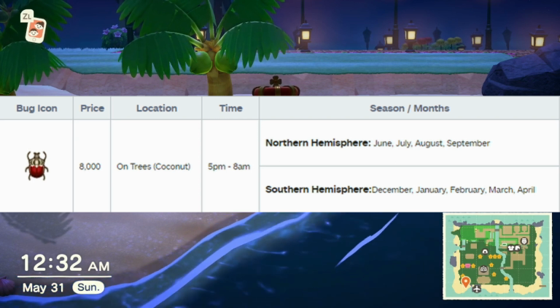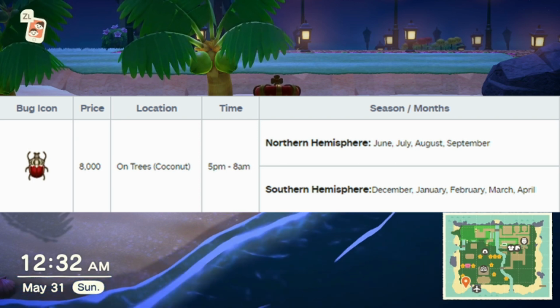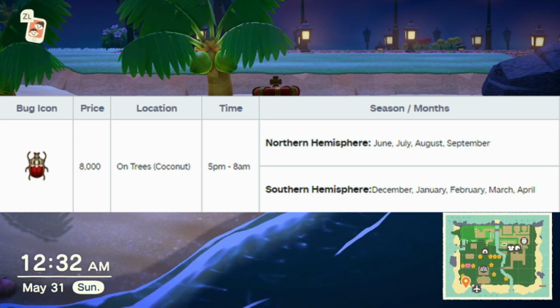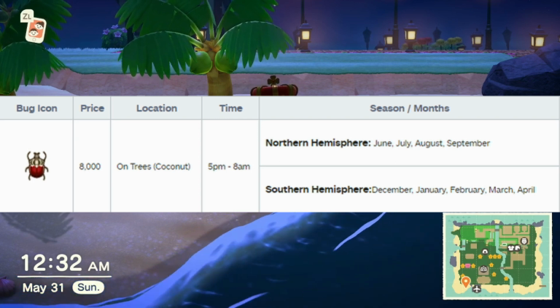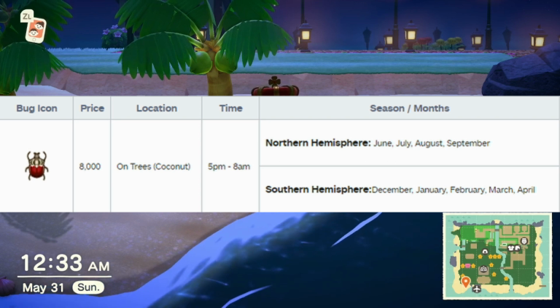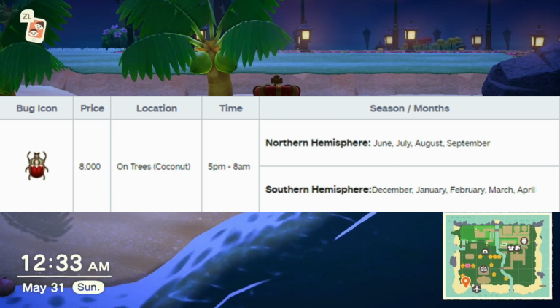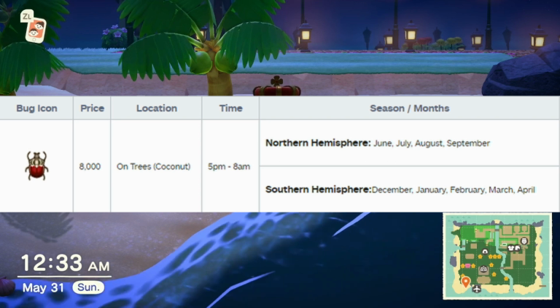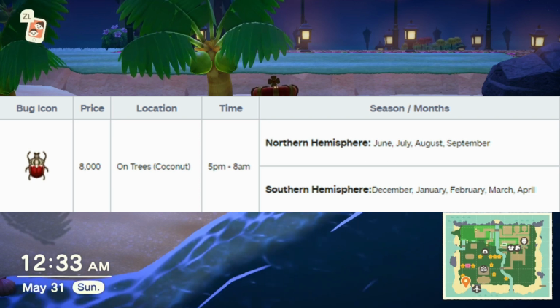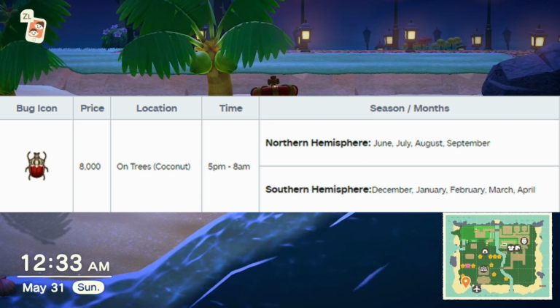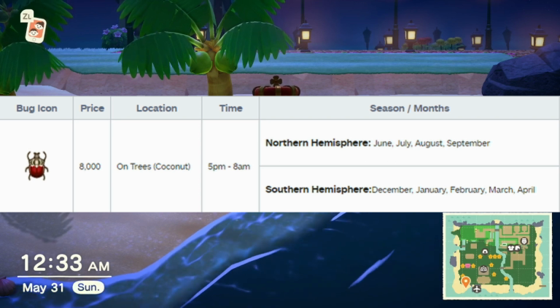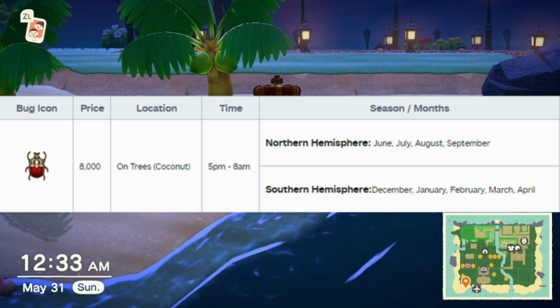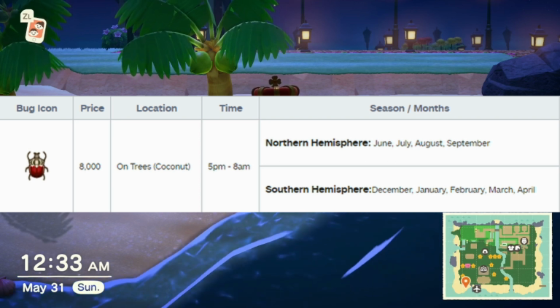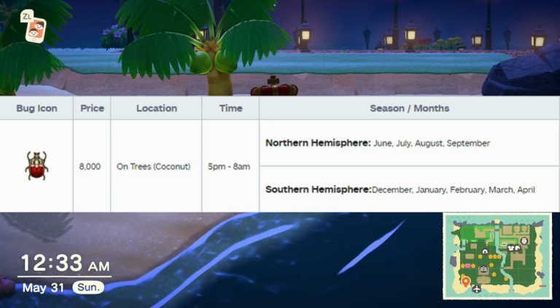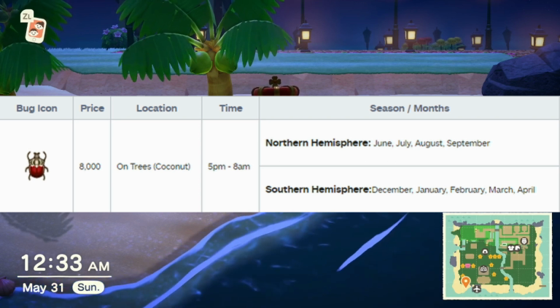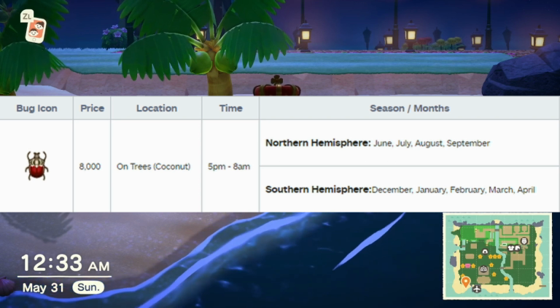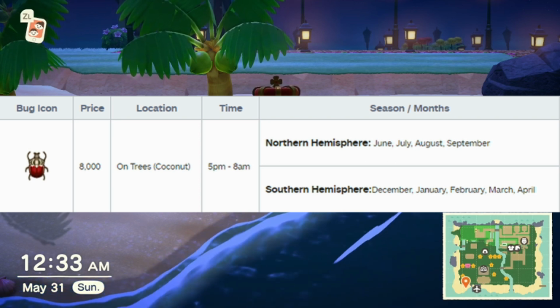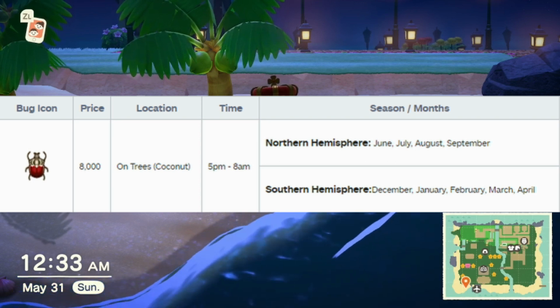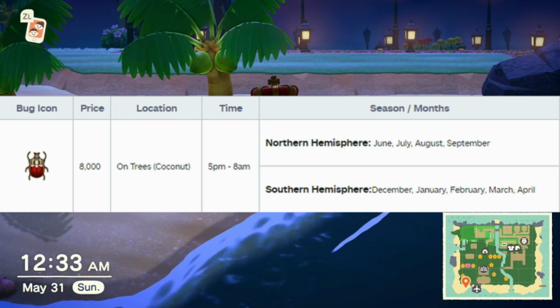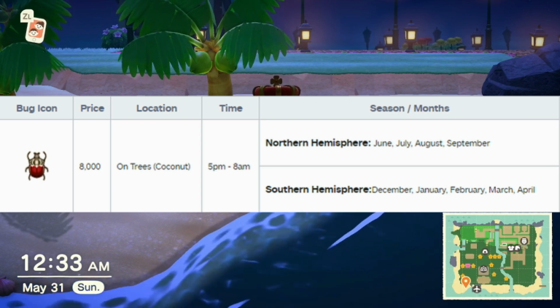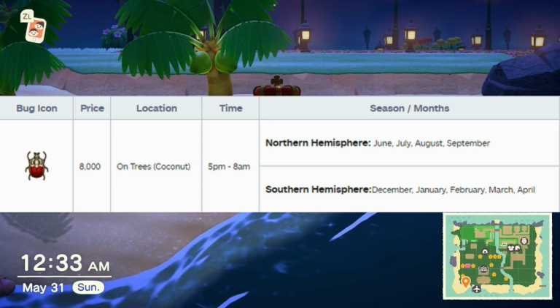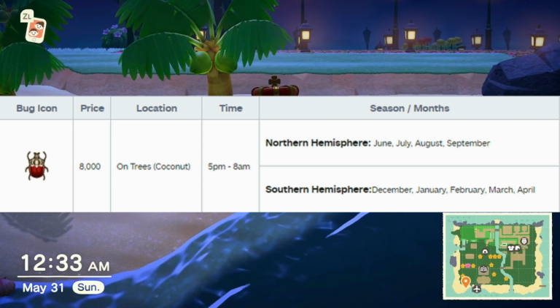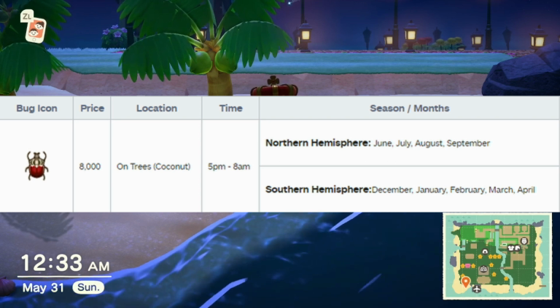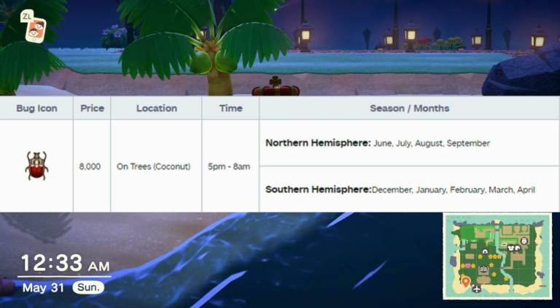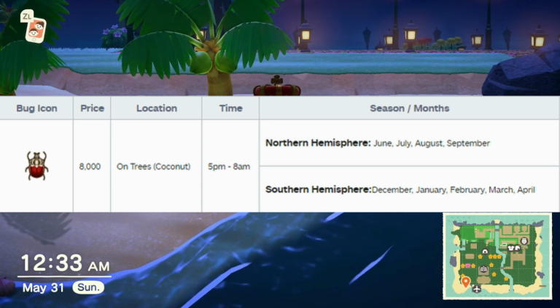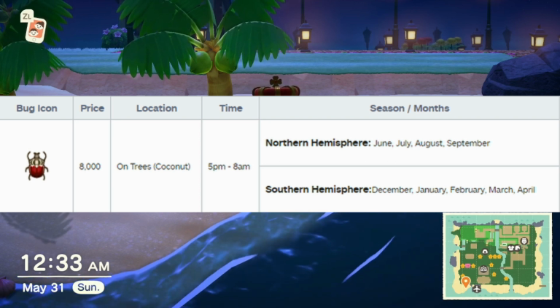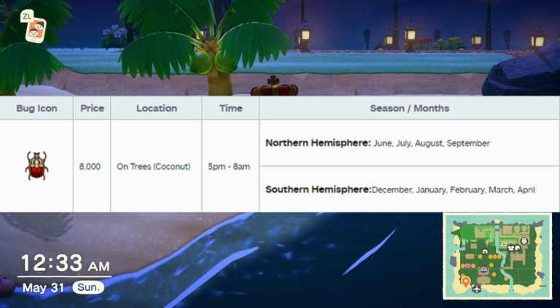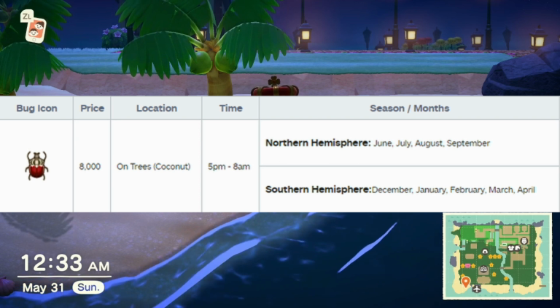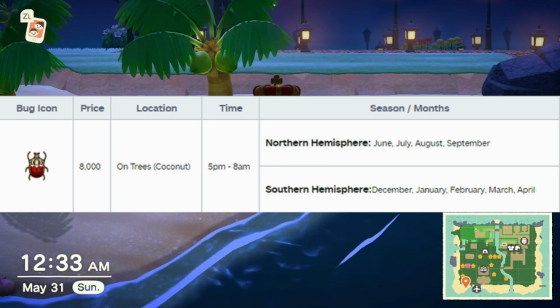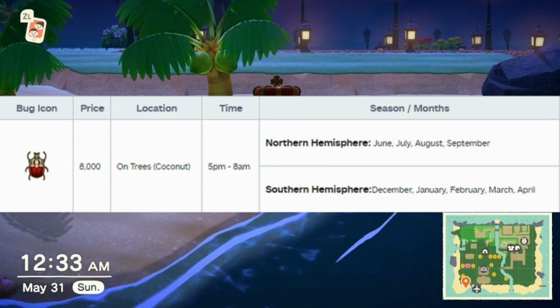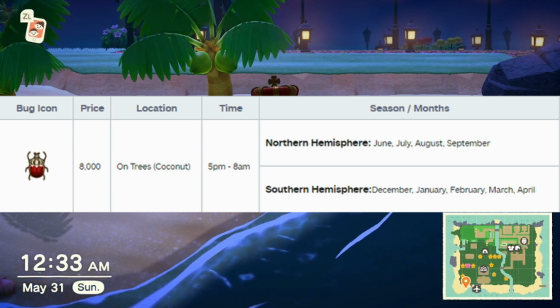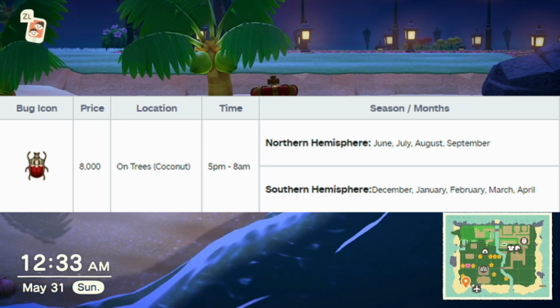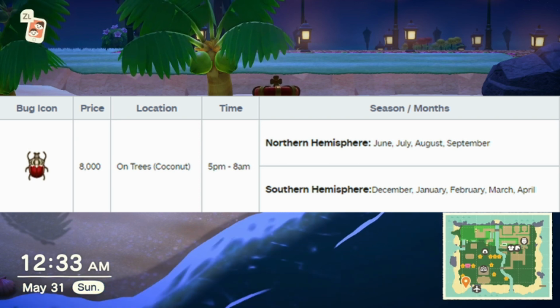It is found from 5 p.m. to 8 a.m. In the northern hemisphere, it is found from June to September. In the southern hemisphere, December to April.